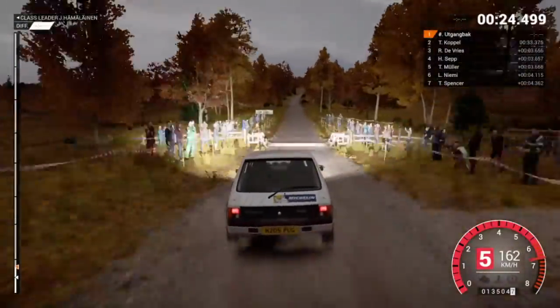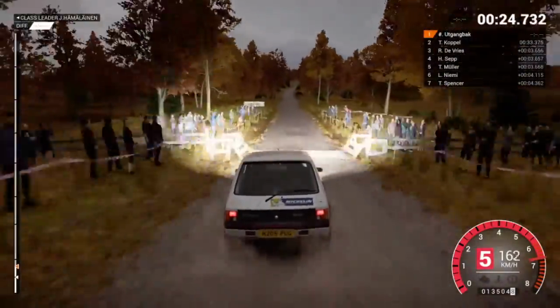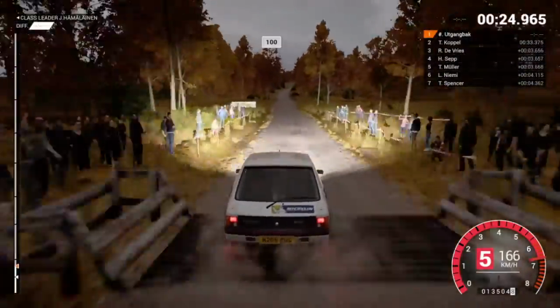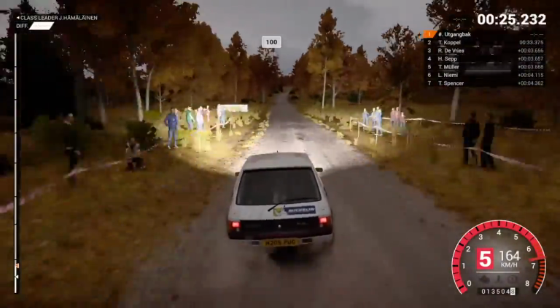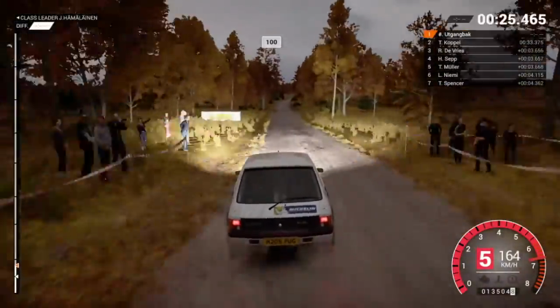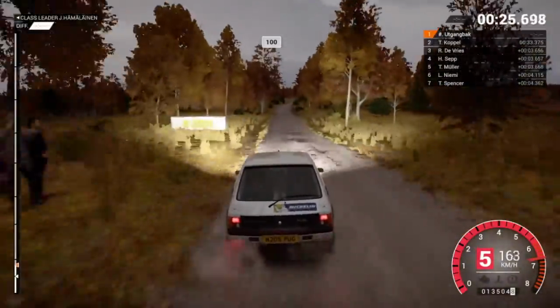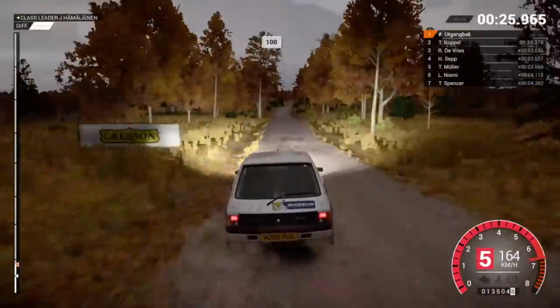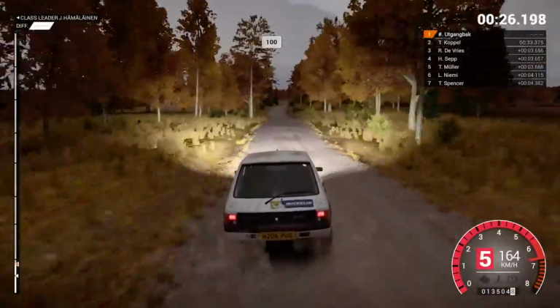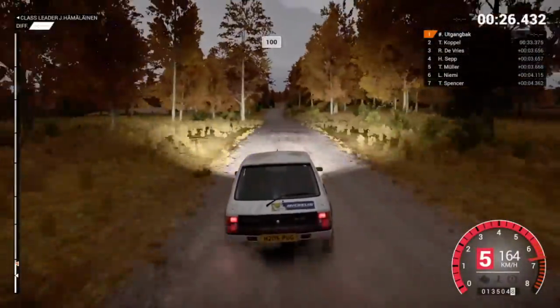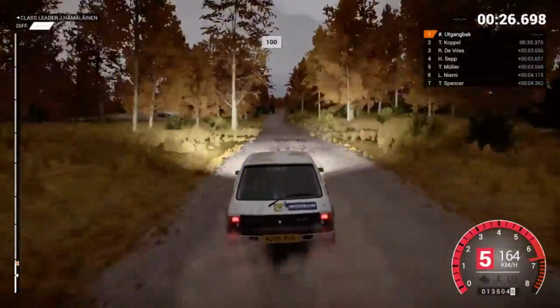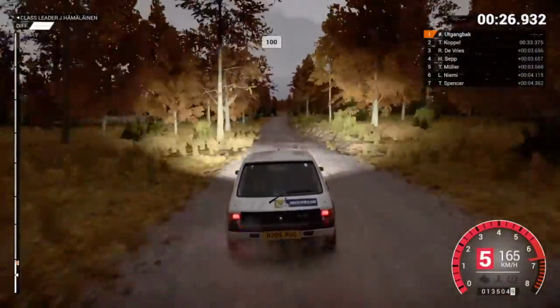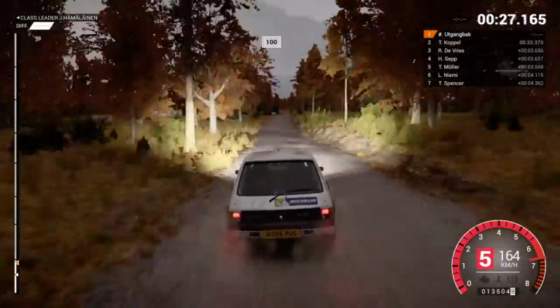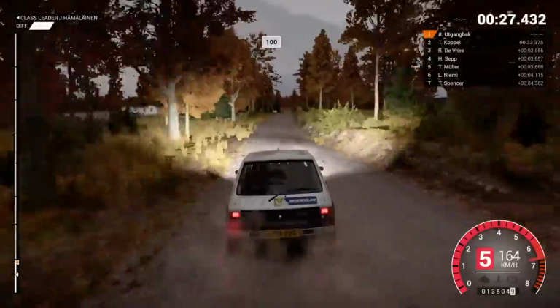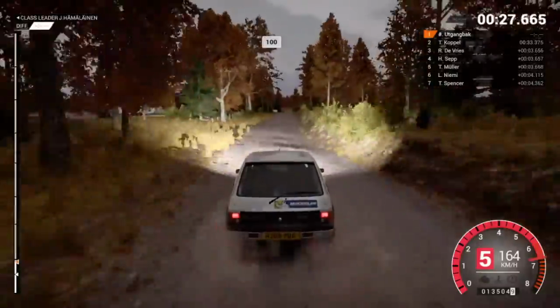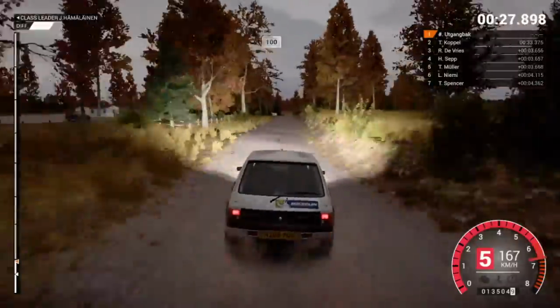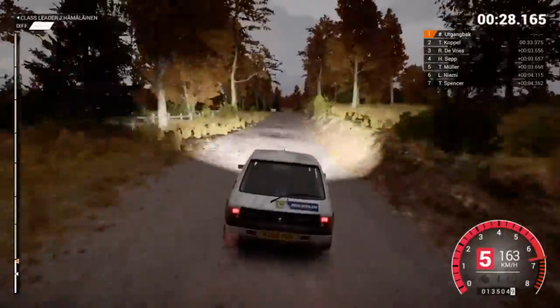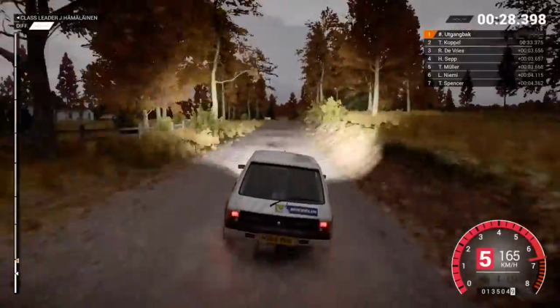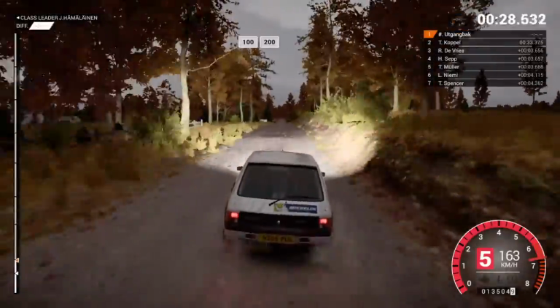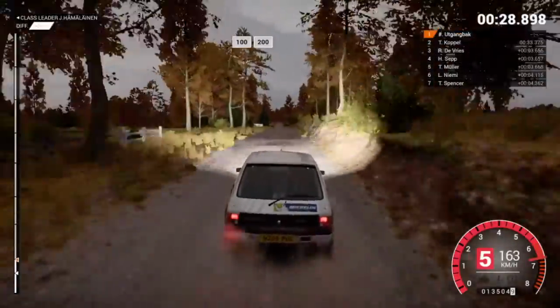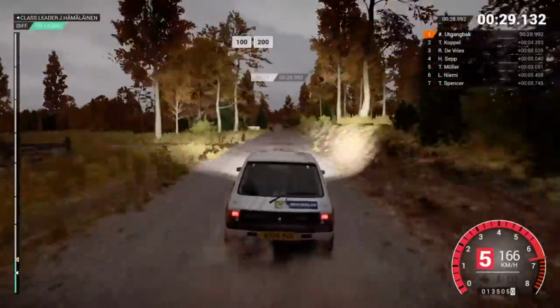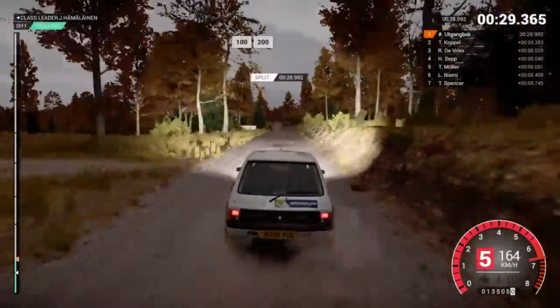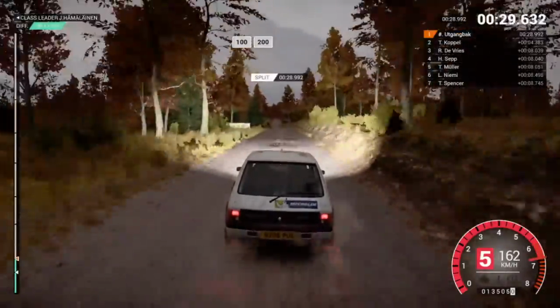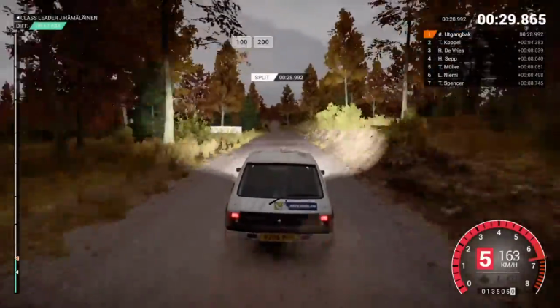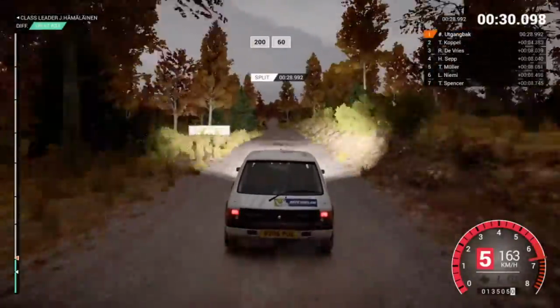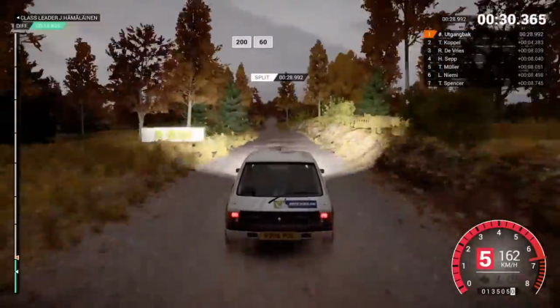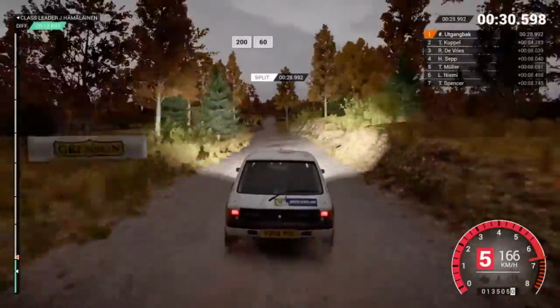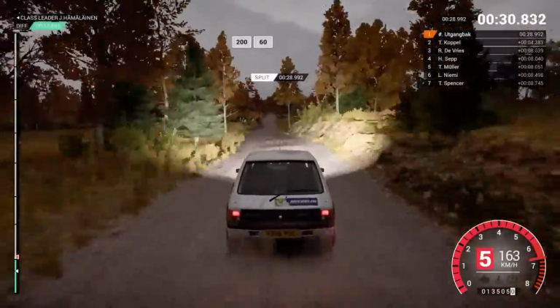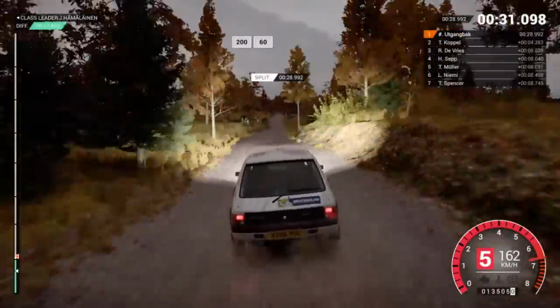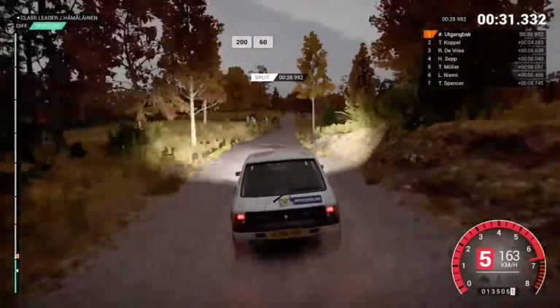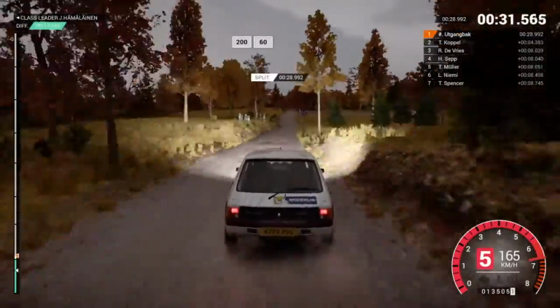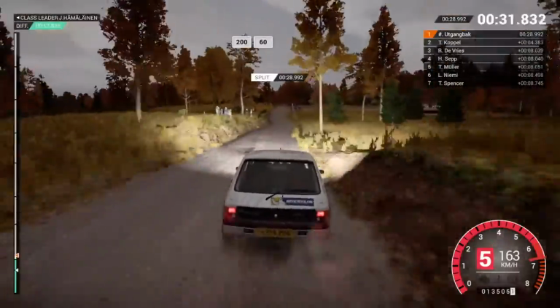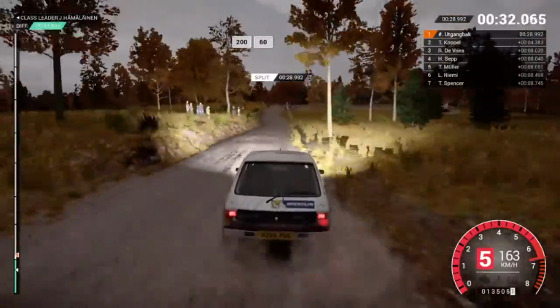100, over bumps, crest 100, 200, 200, over bumps, 60.